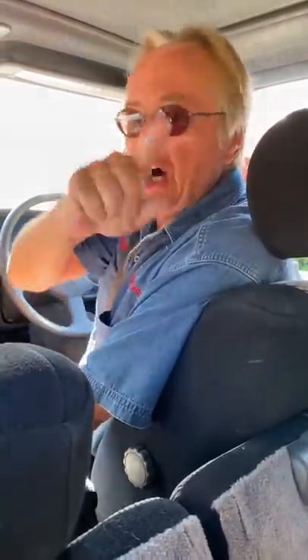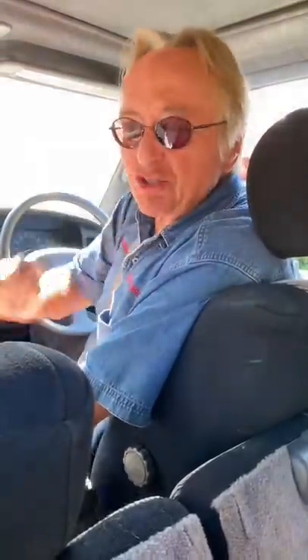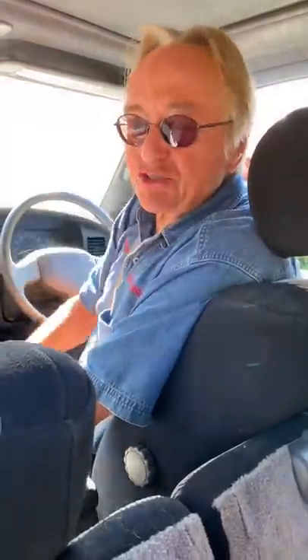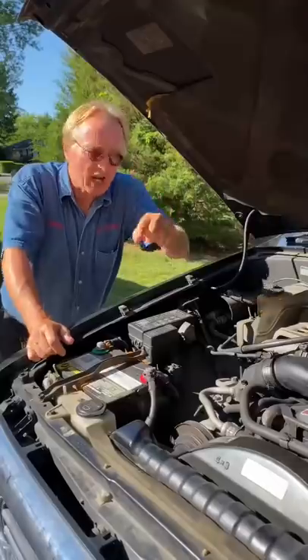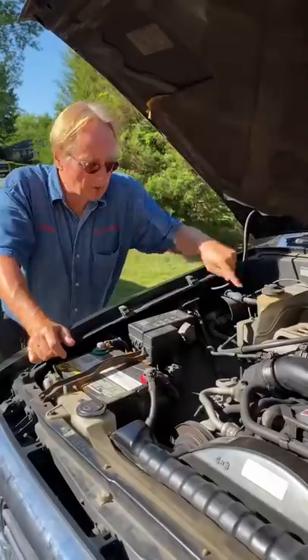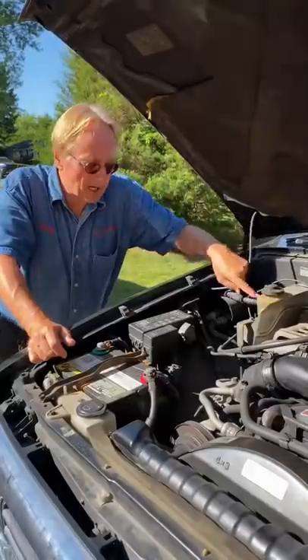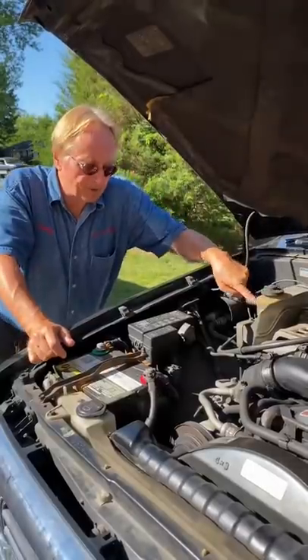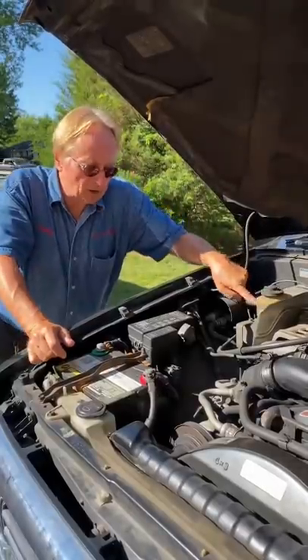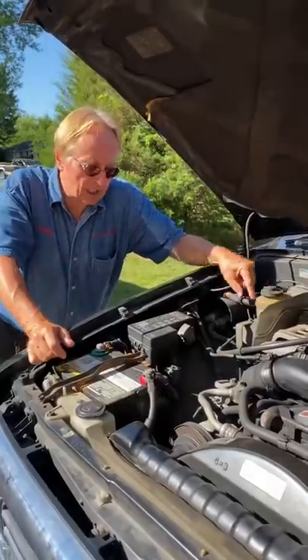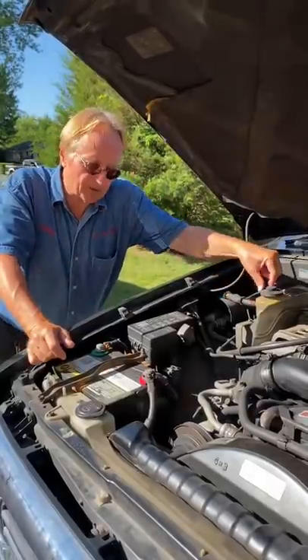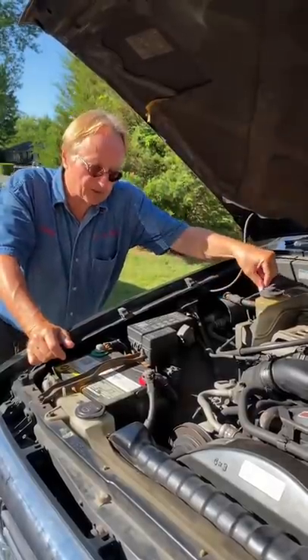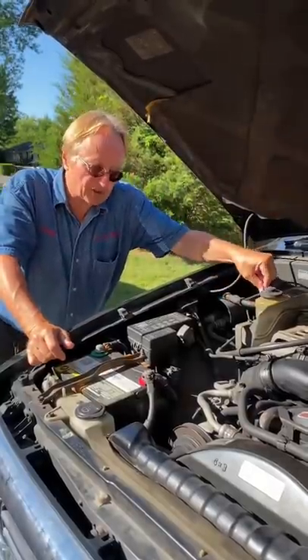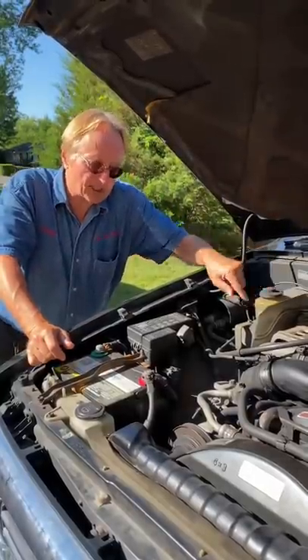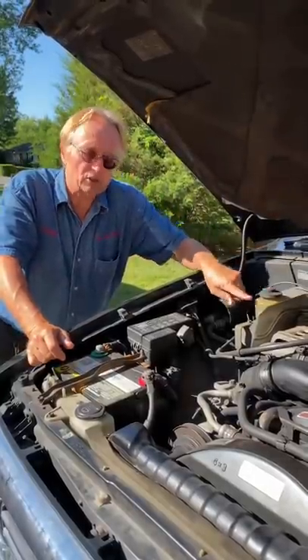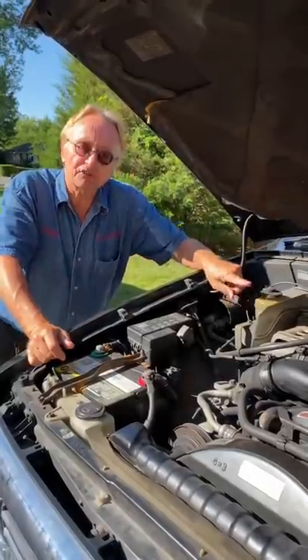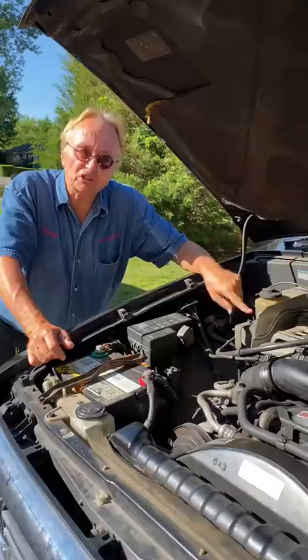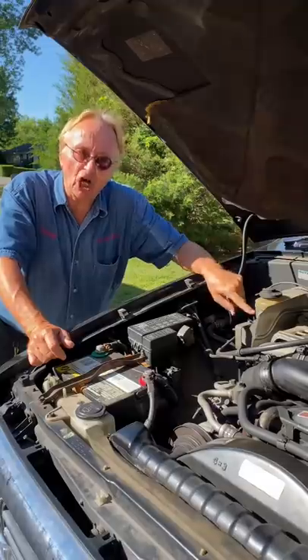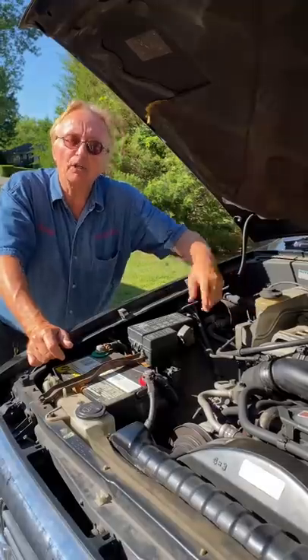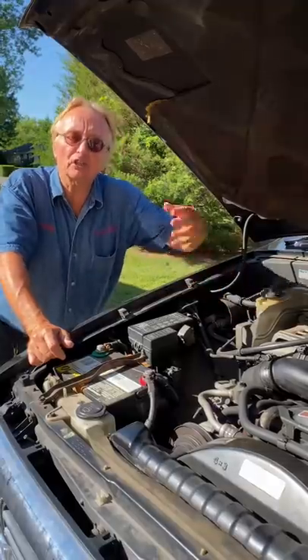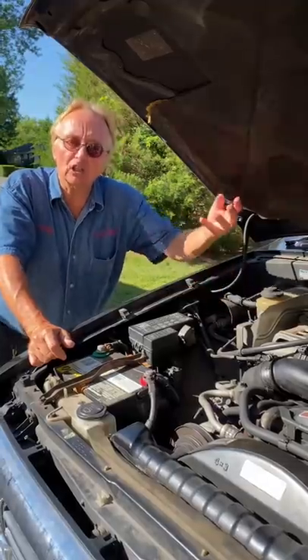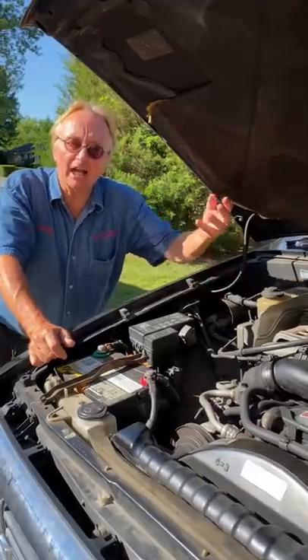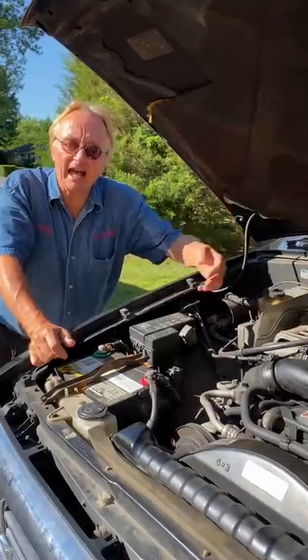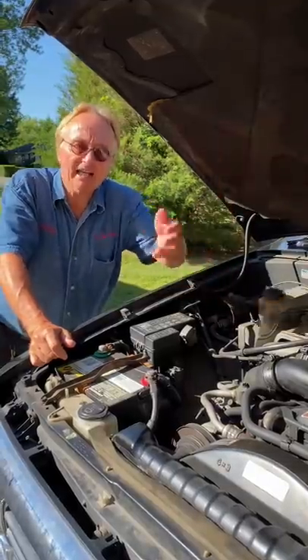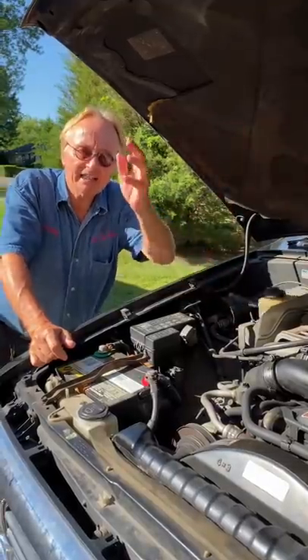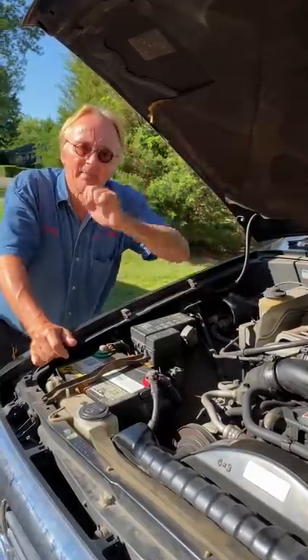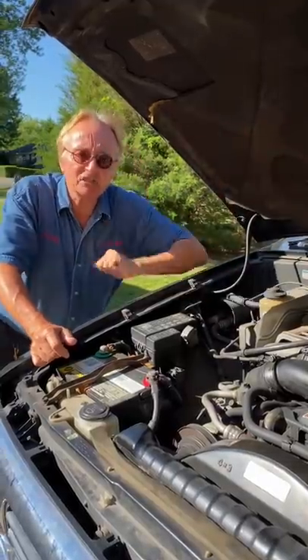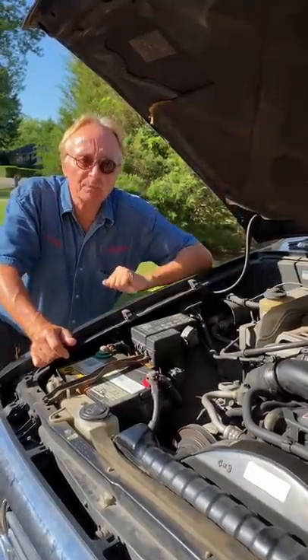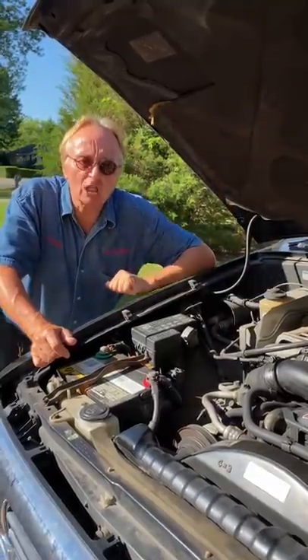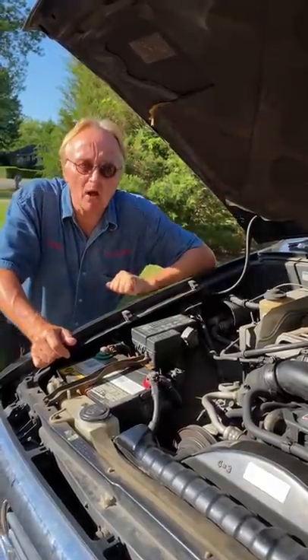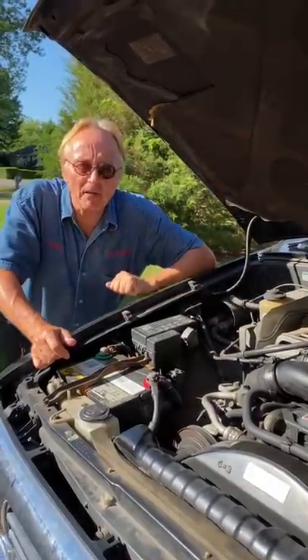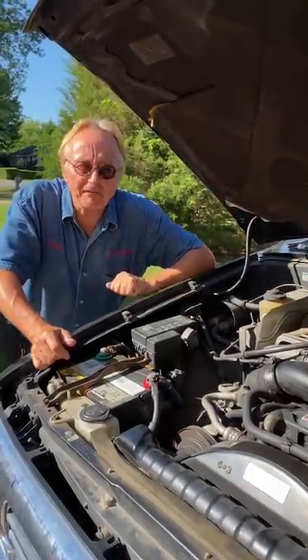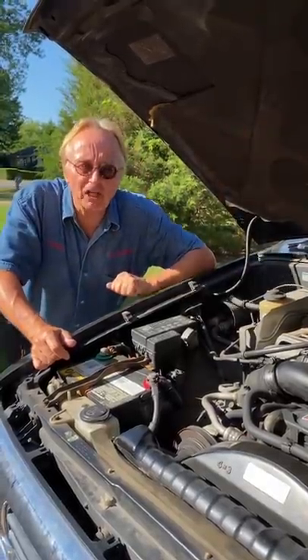First, check your brake fluid level. There's a sensor — if it's low, it'll turn the light on. You might just be low on brake fluid.